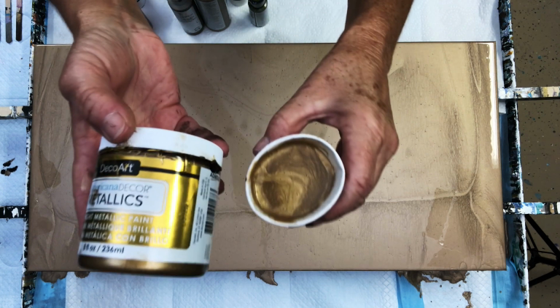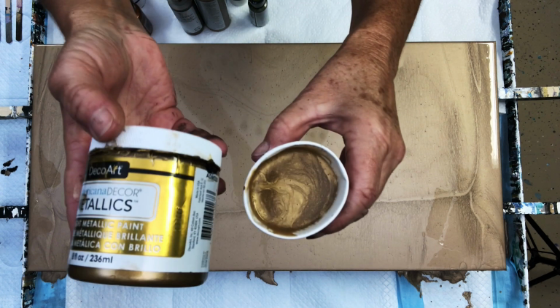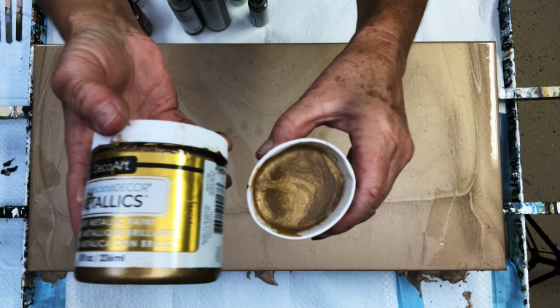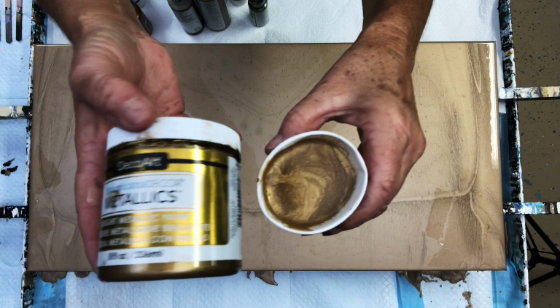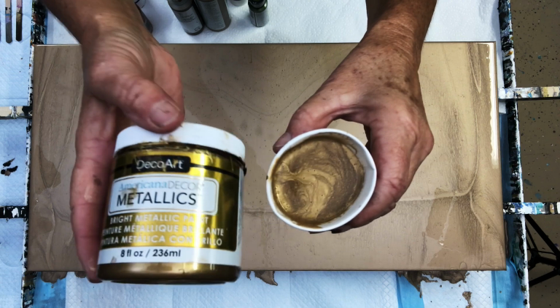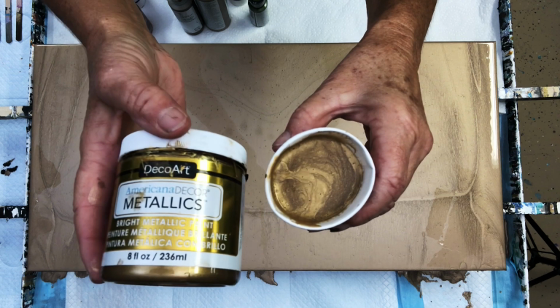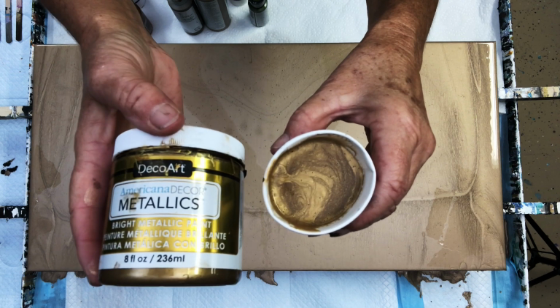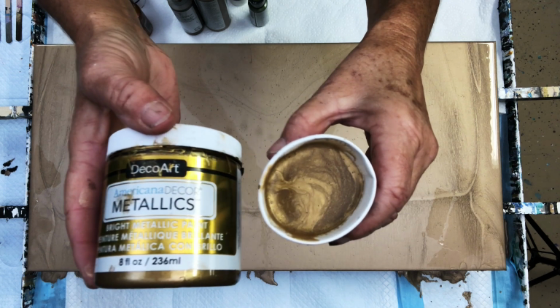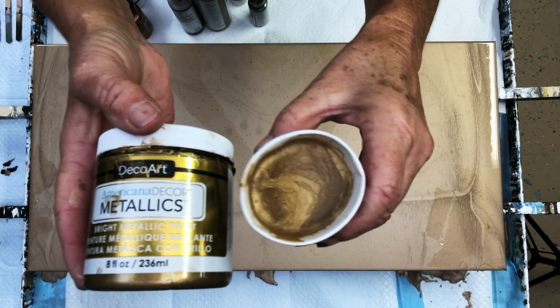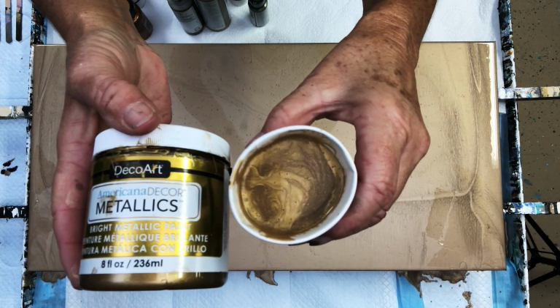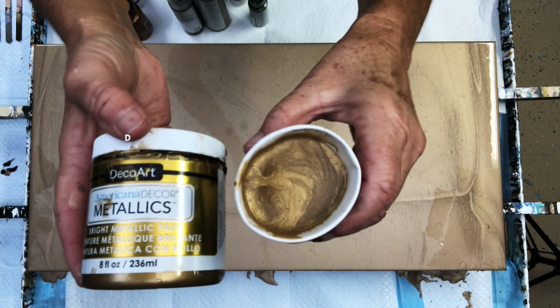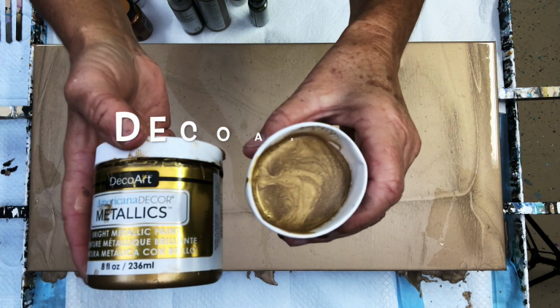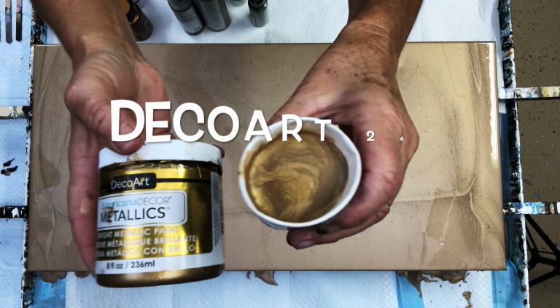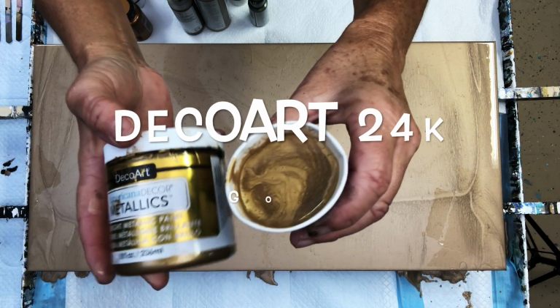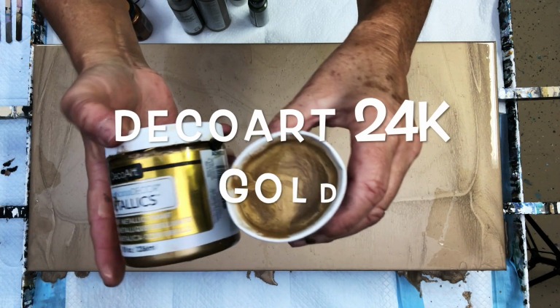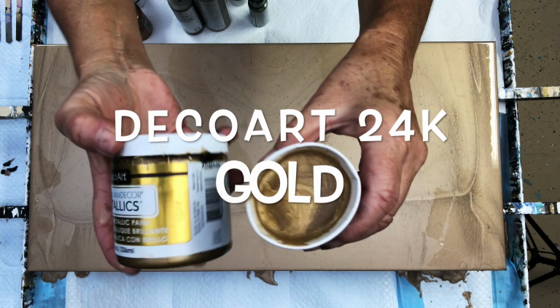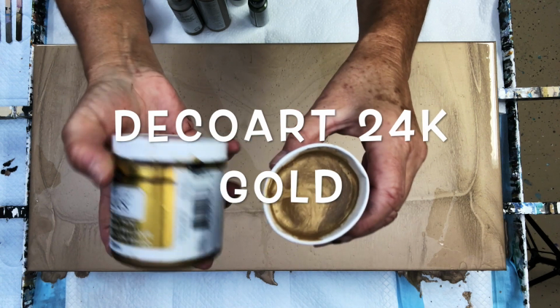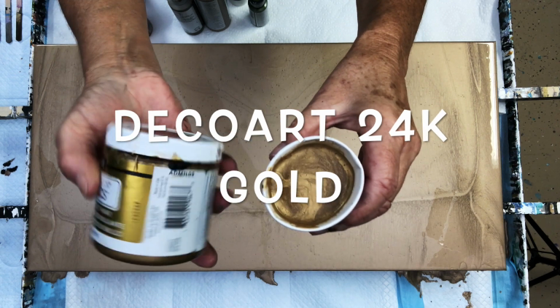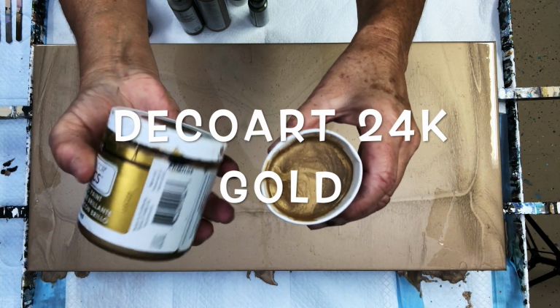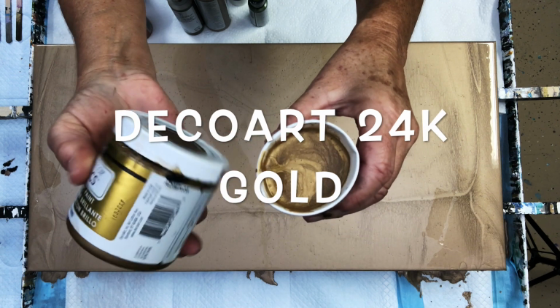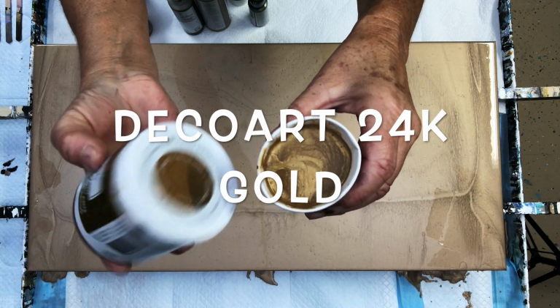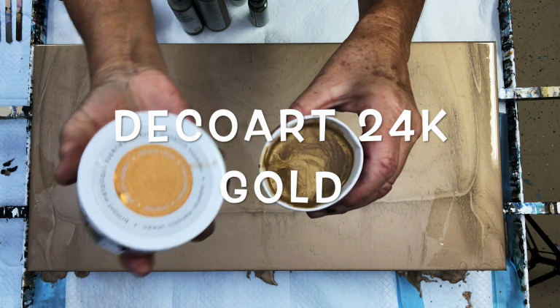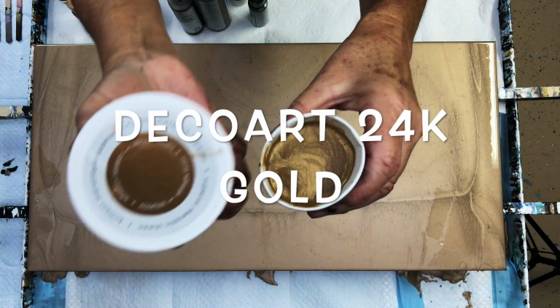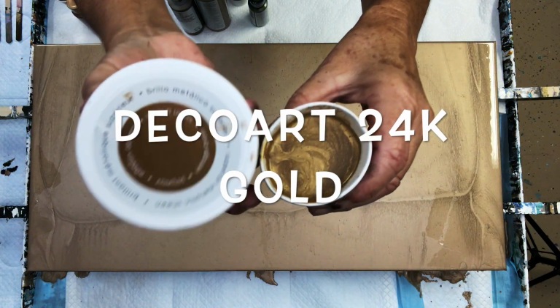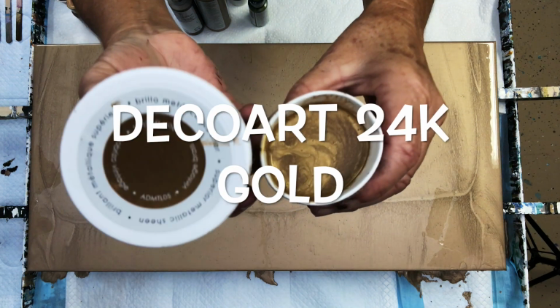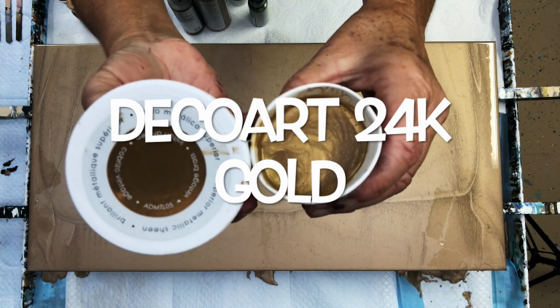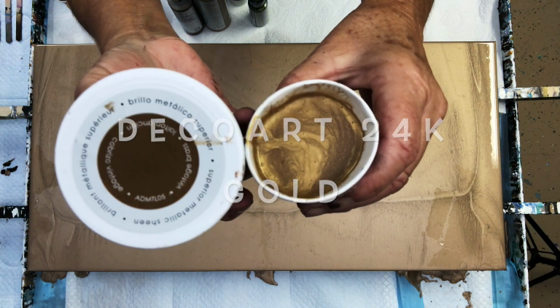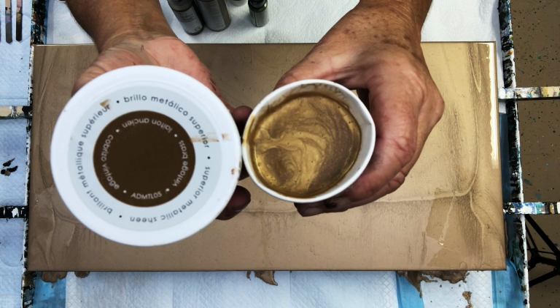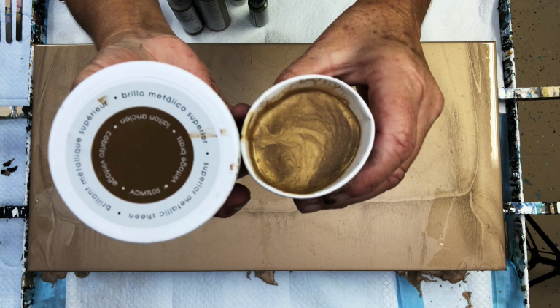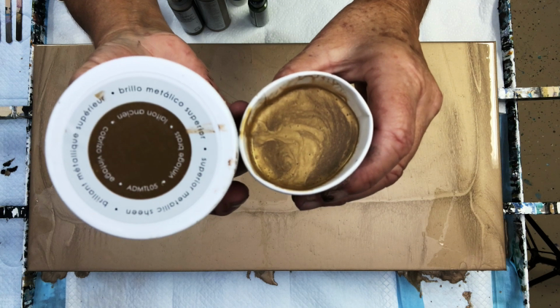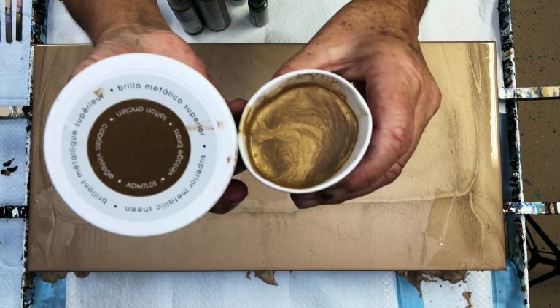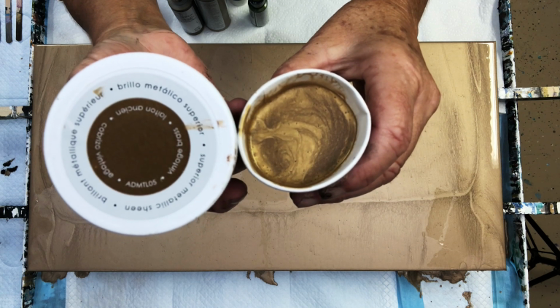This is everybody's favorite — DecoArt Metallics 24 karat gold.